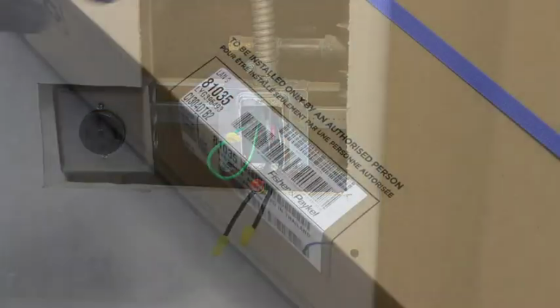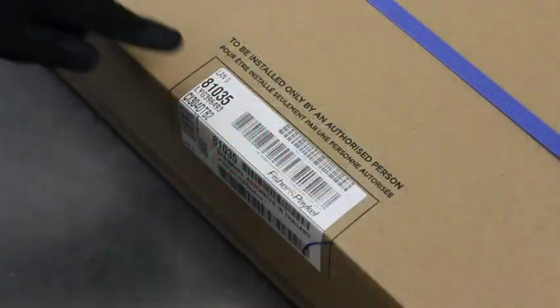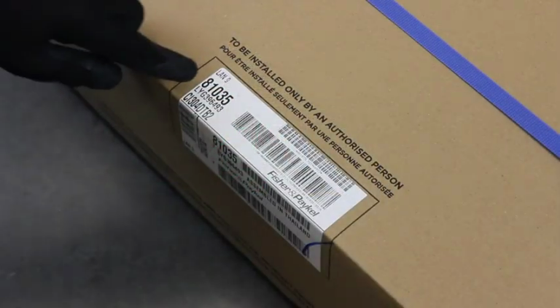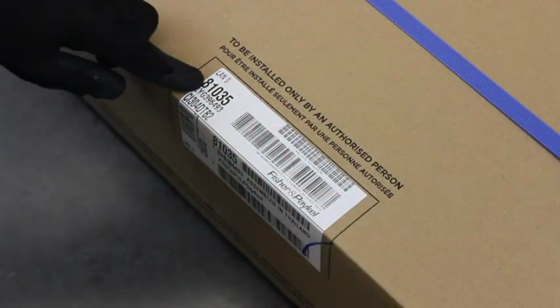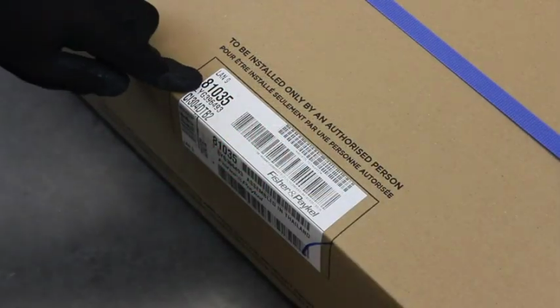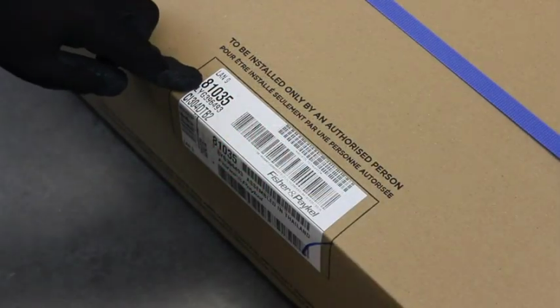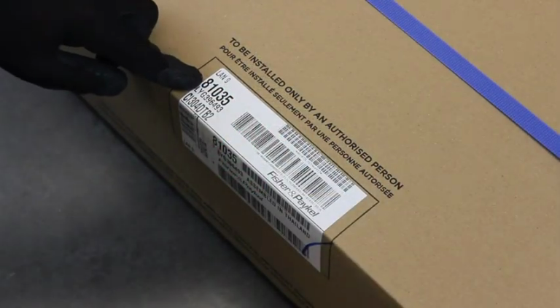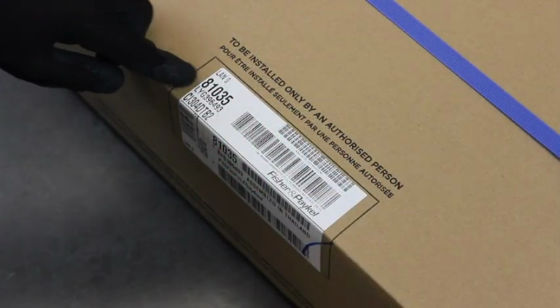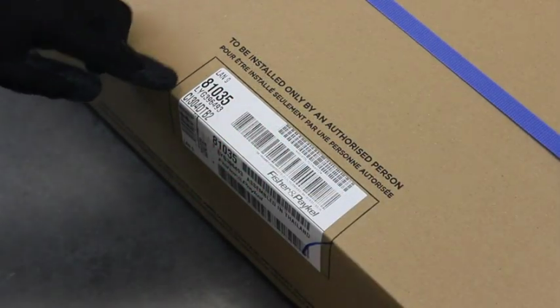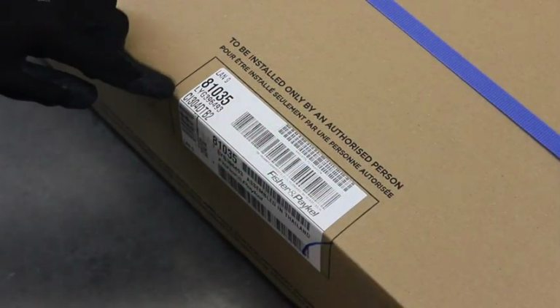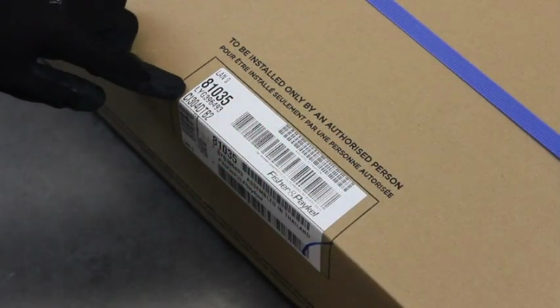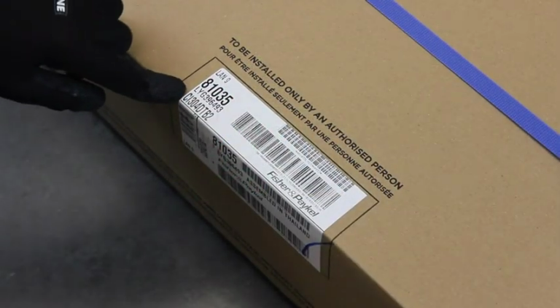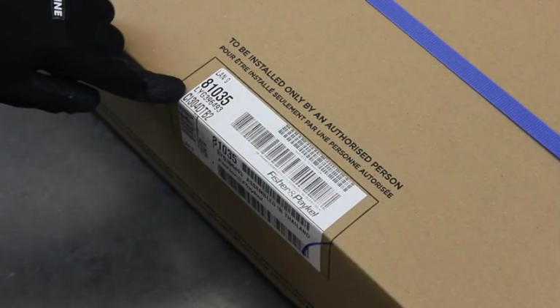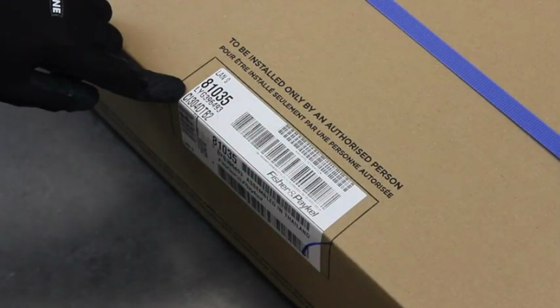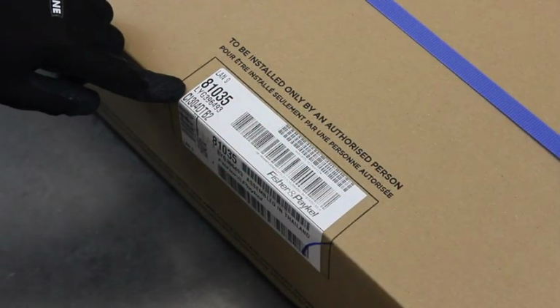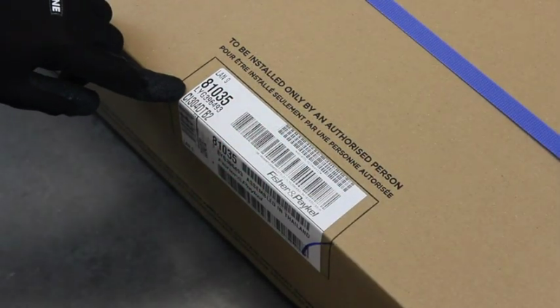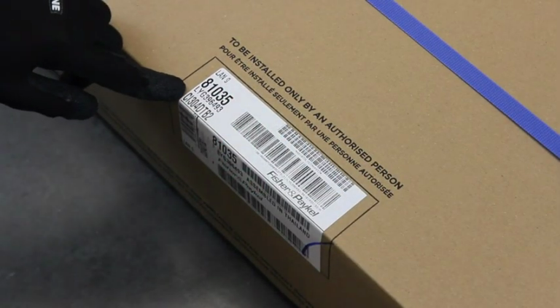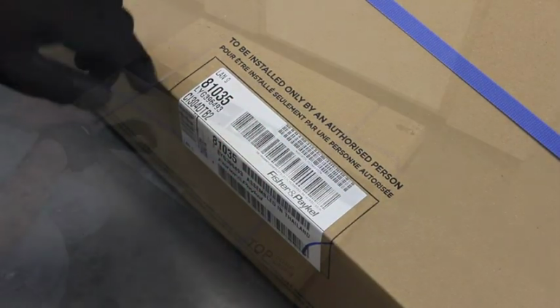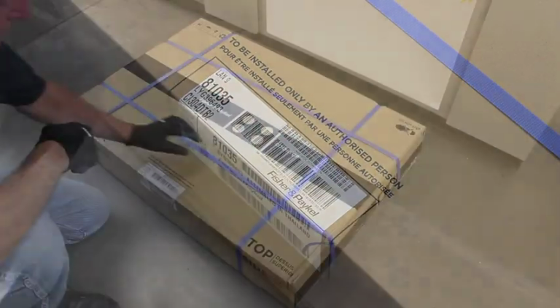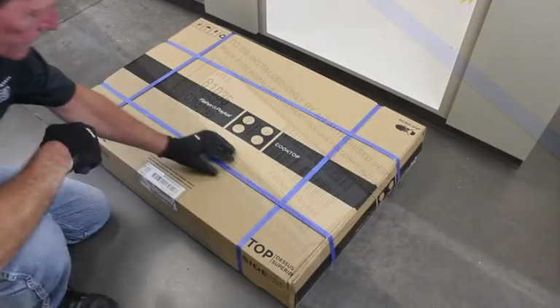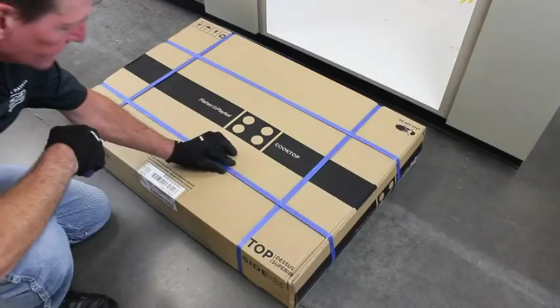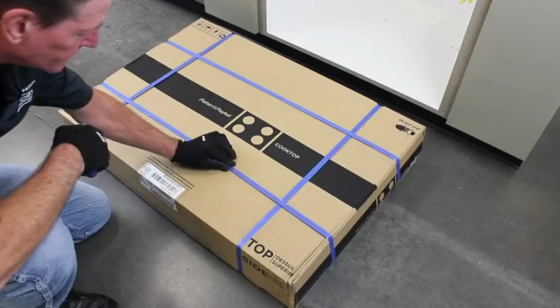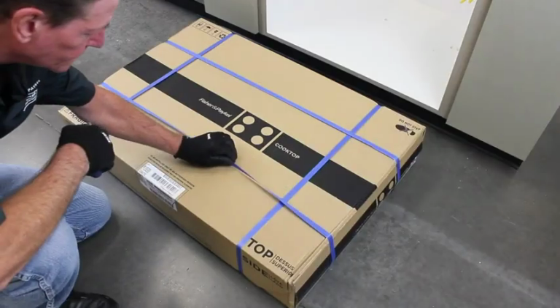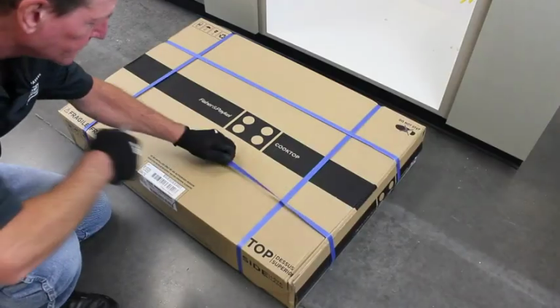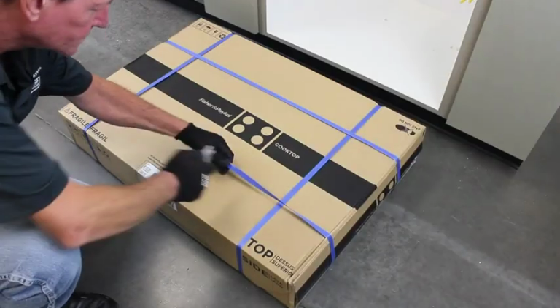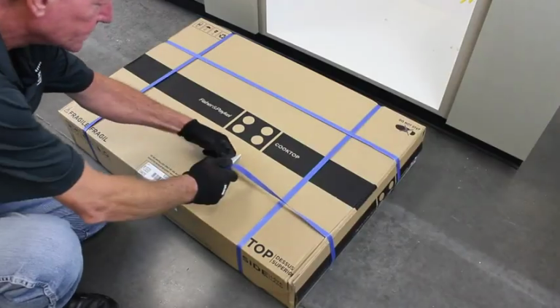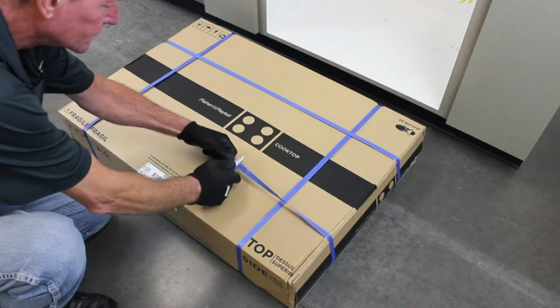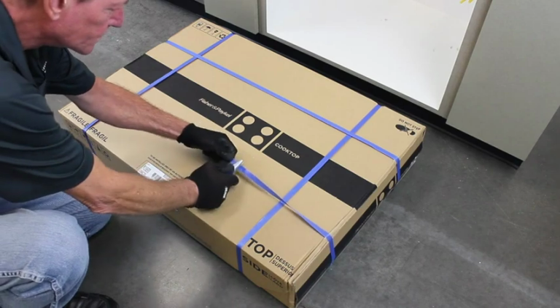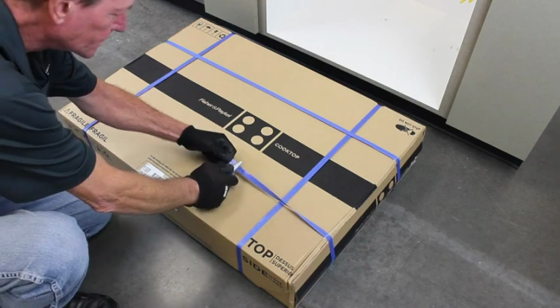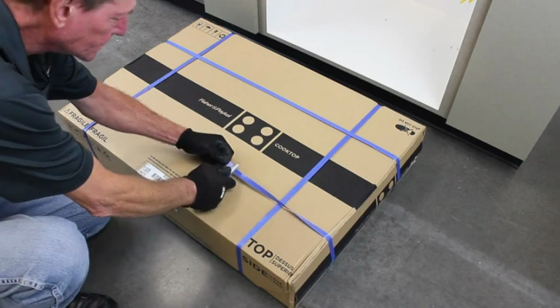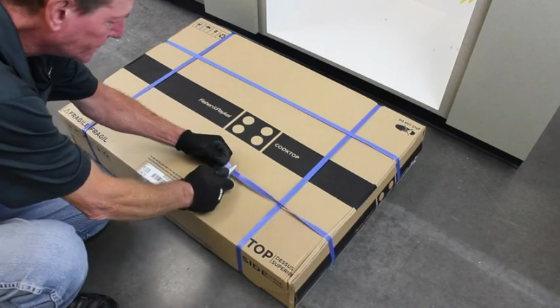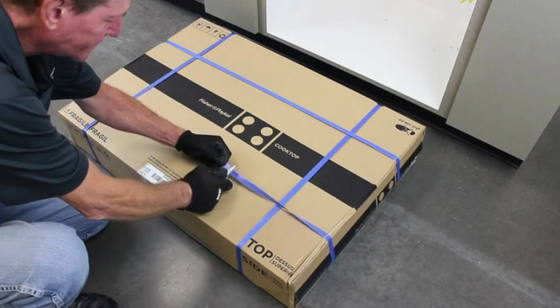Before opening the box, verify that it is the proper unit you are to install. Carefully unpack the cooktop.